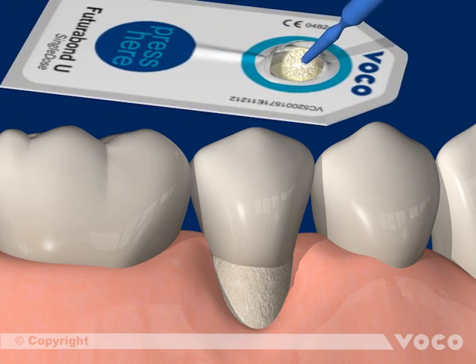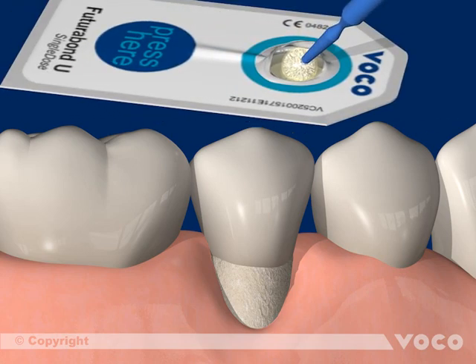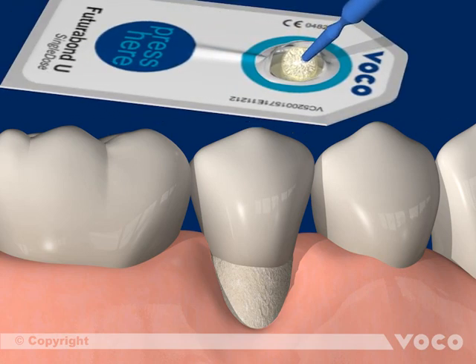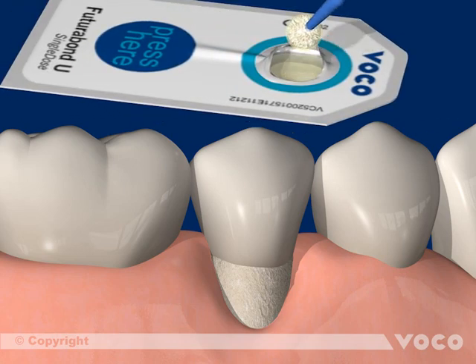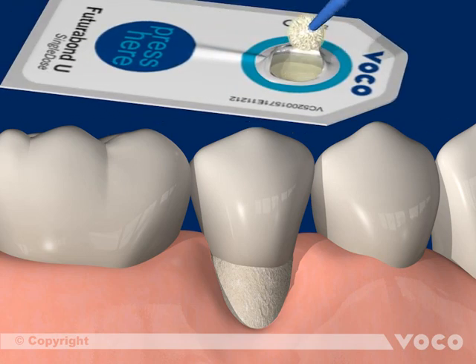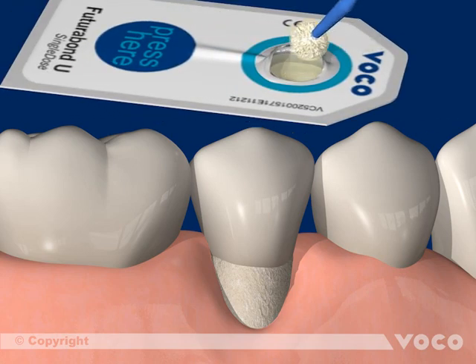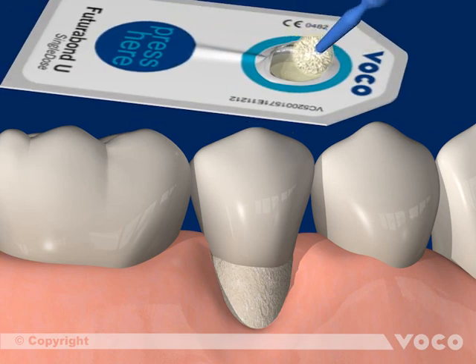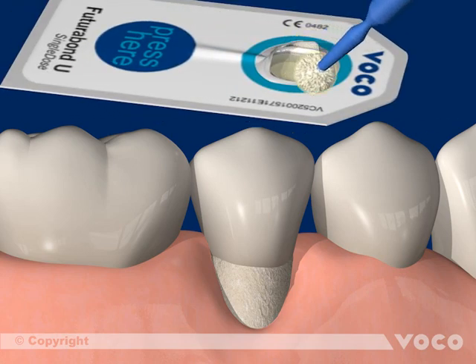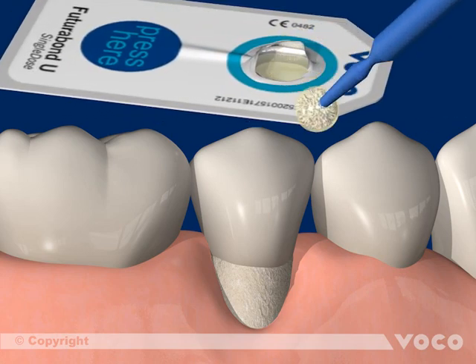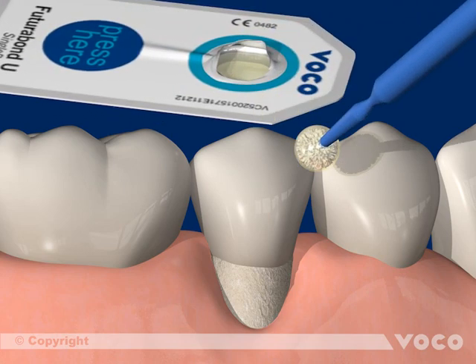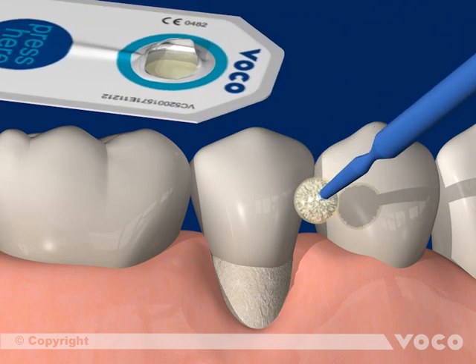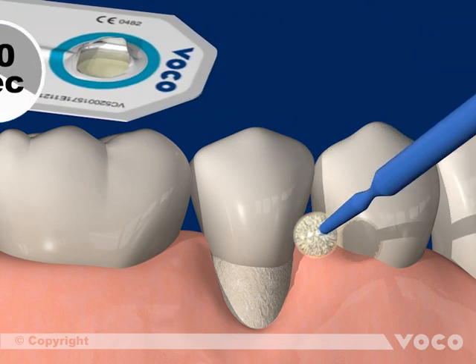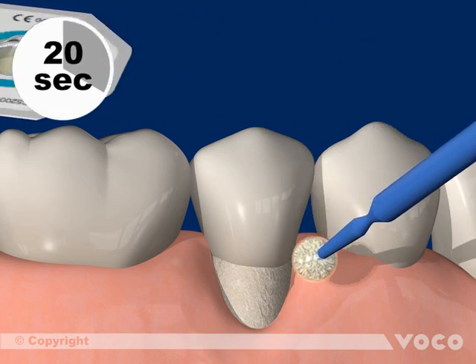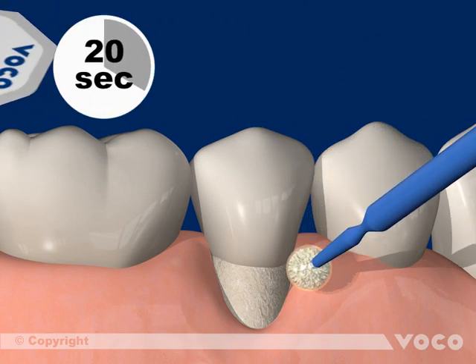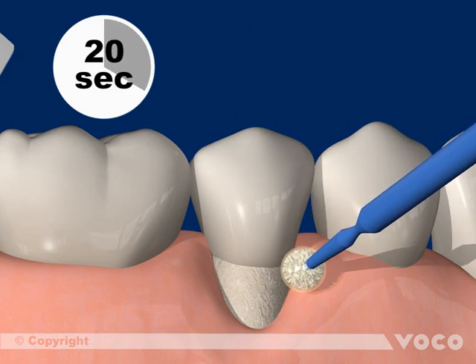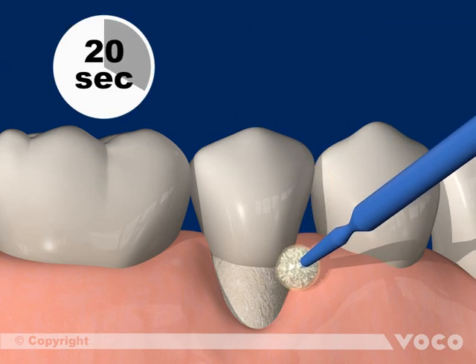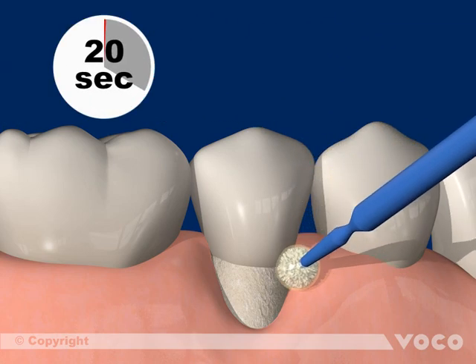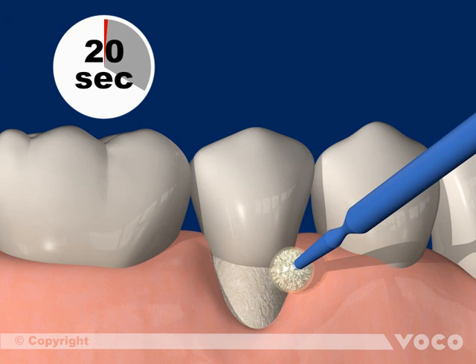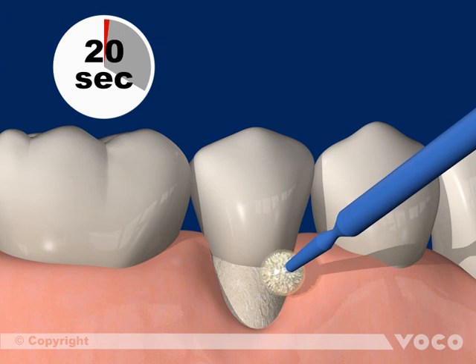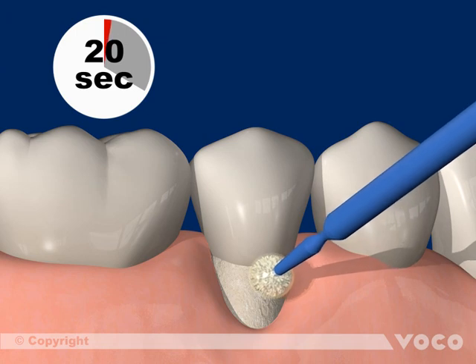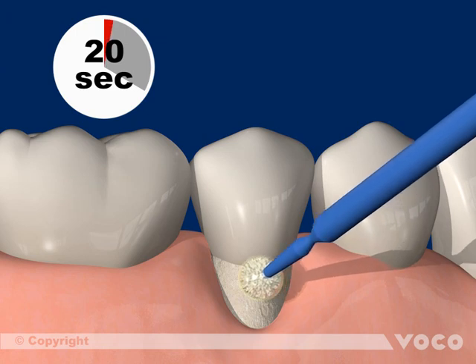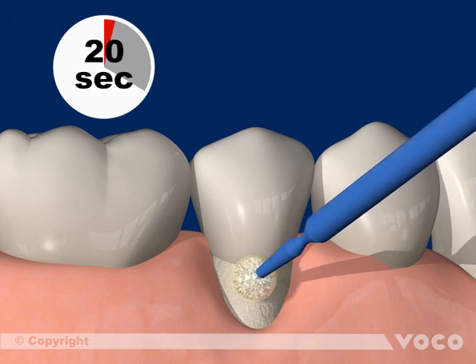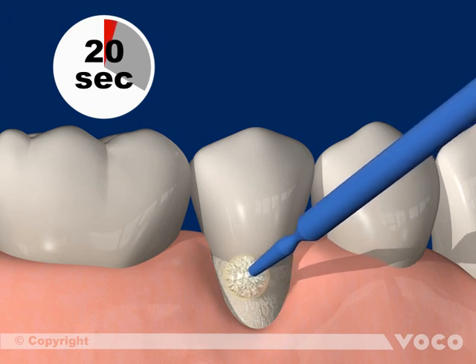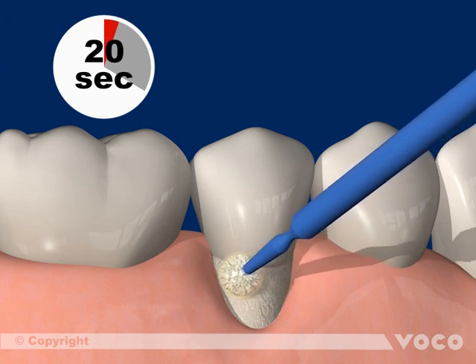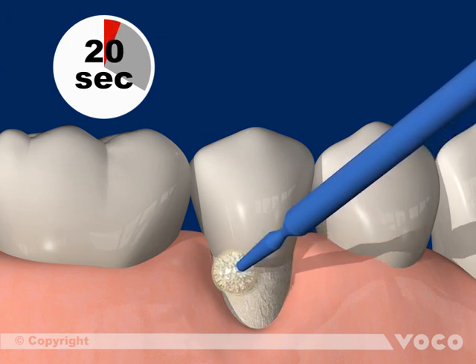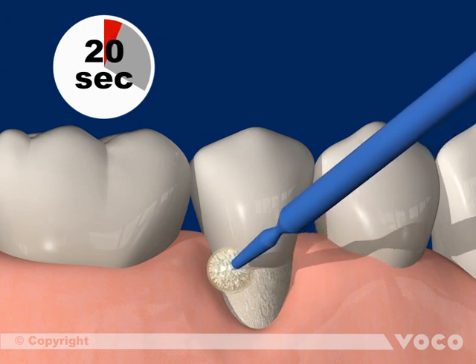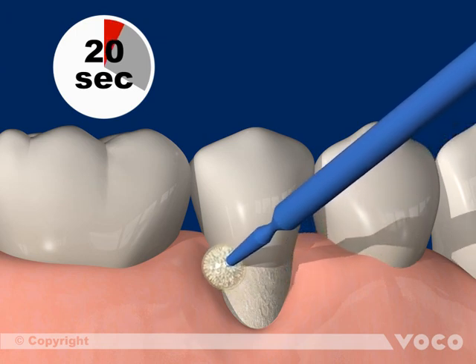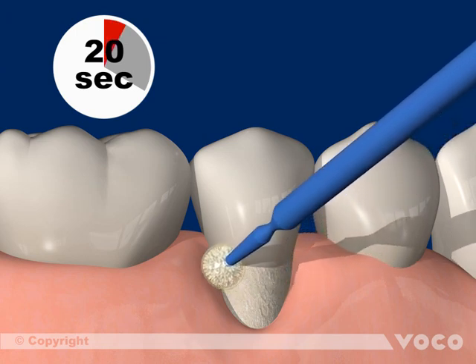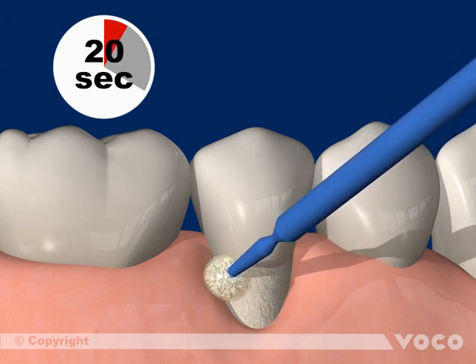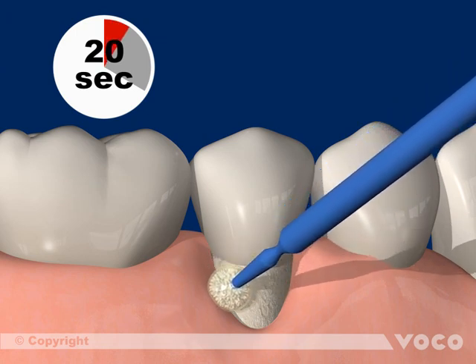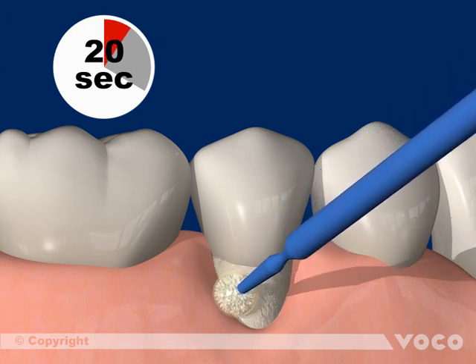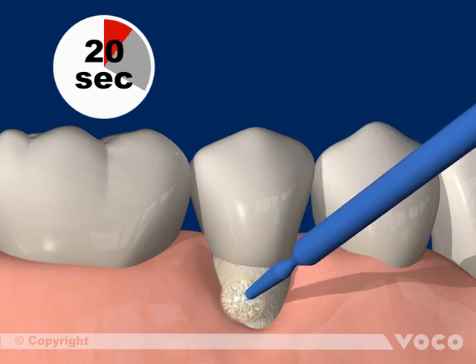The exposed tooth neck is completely covered with Futura Bond U, which is then rubbed in for 20 seconds.